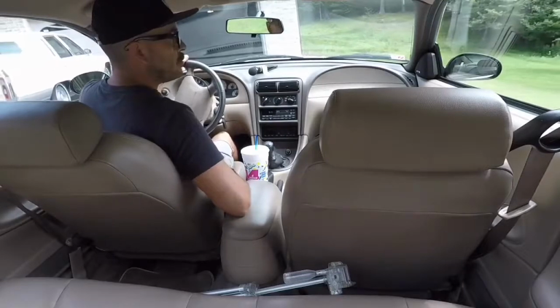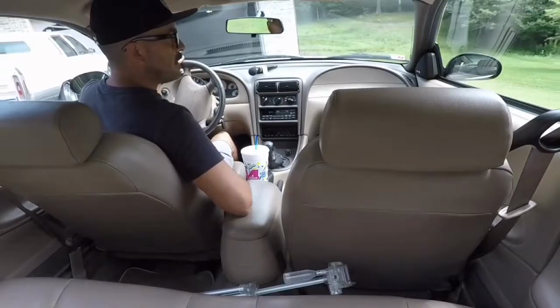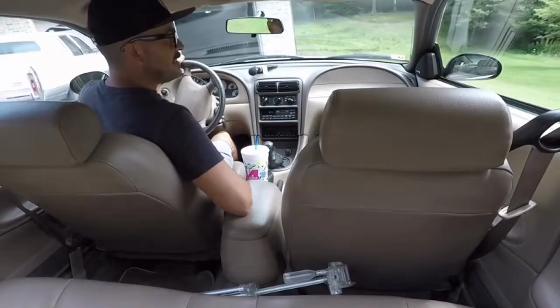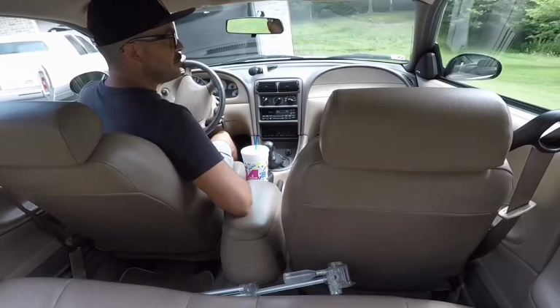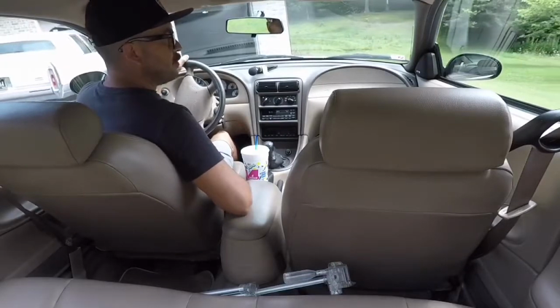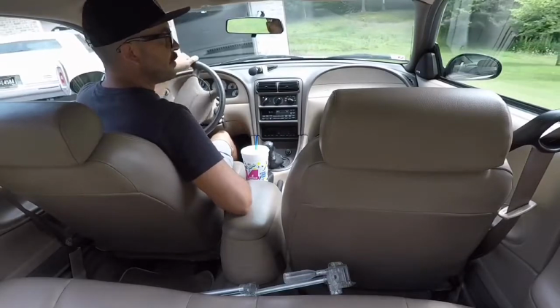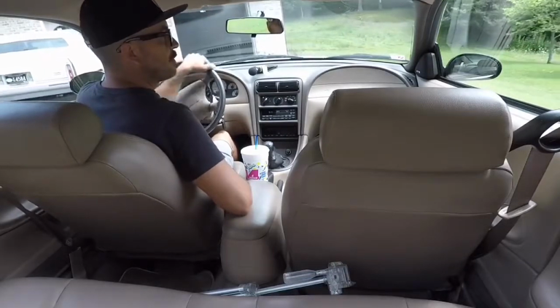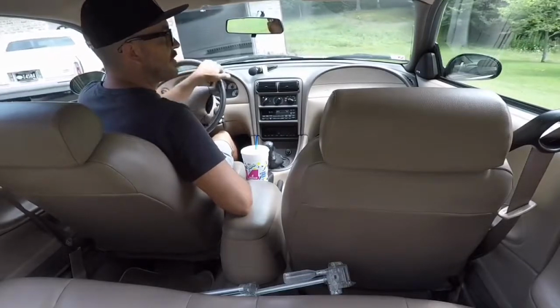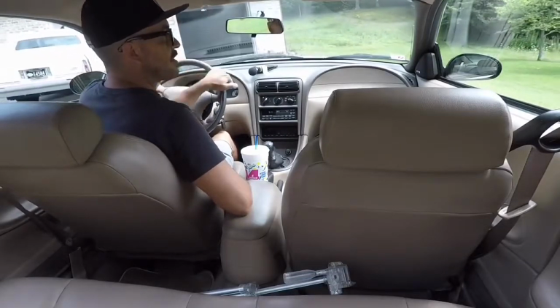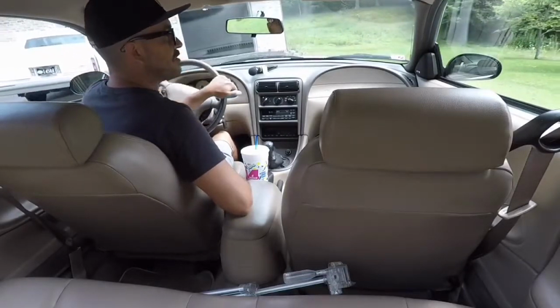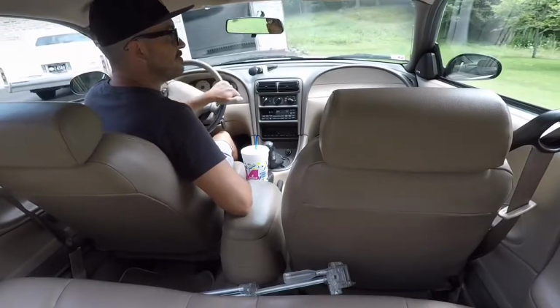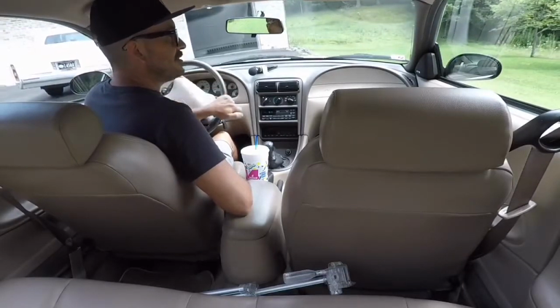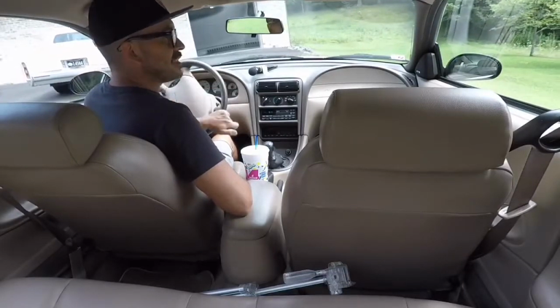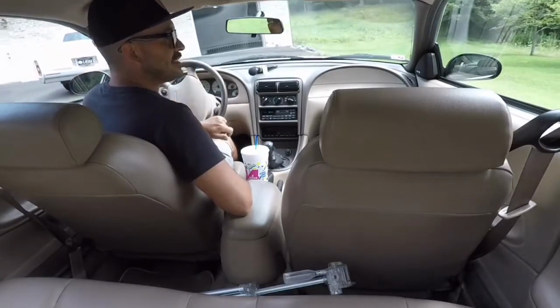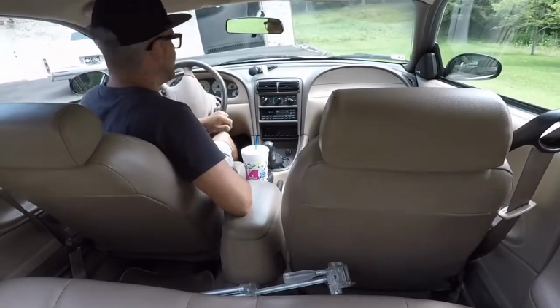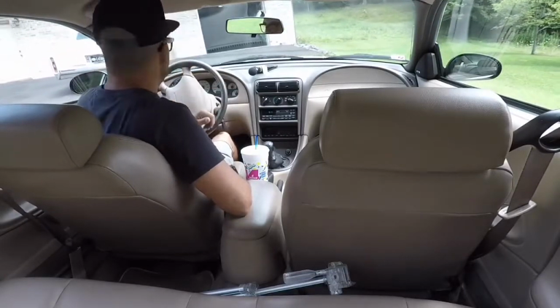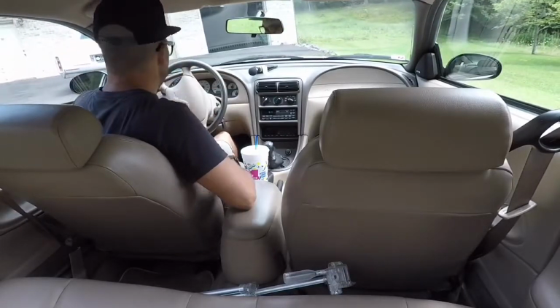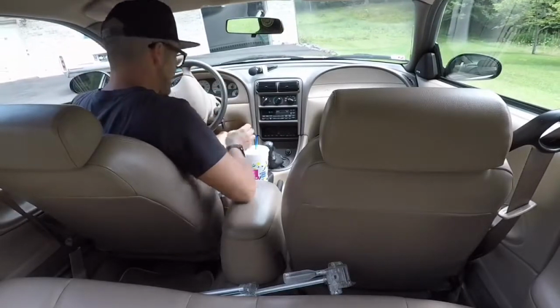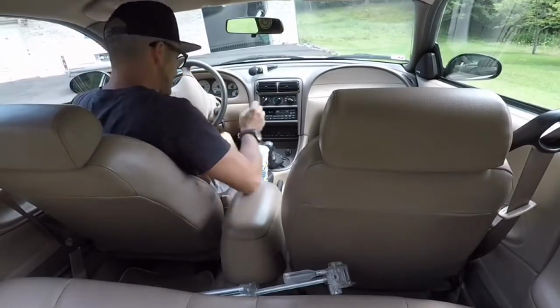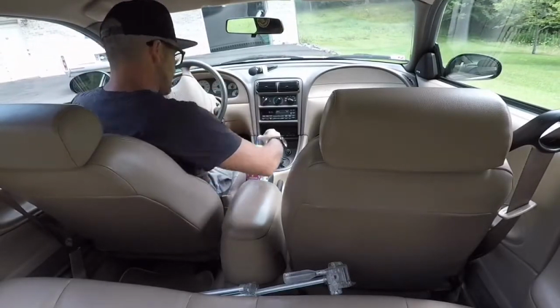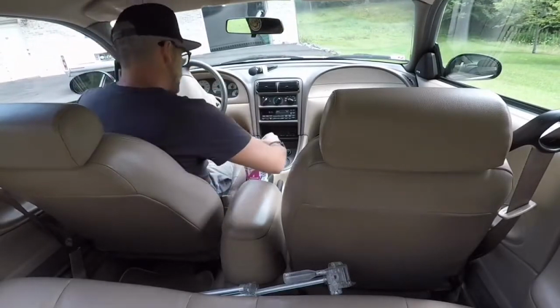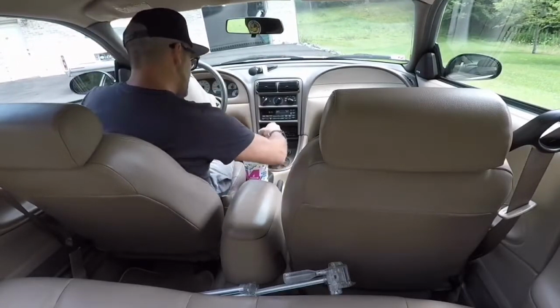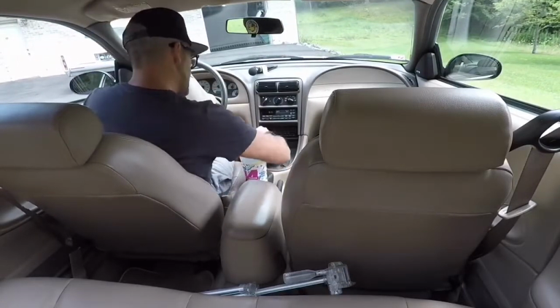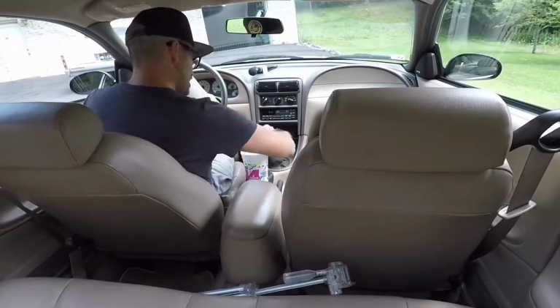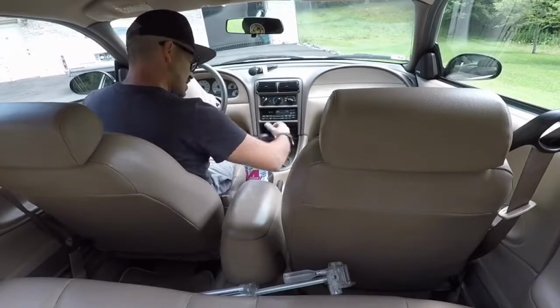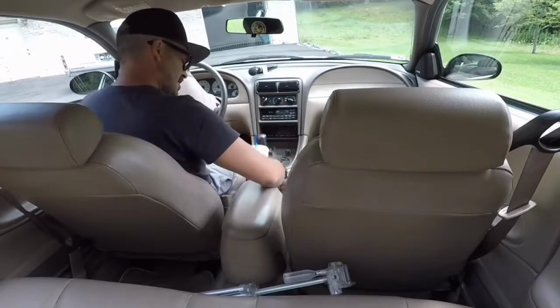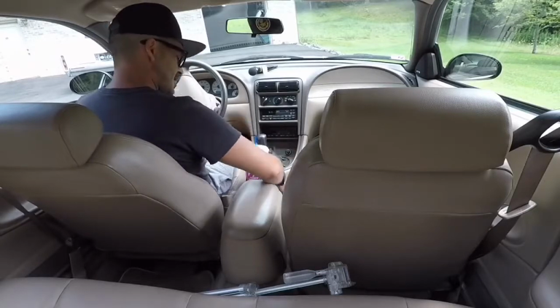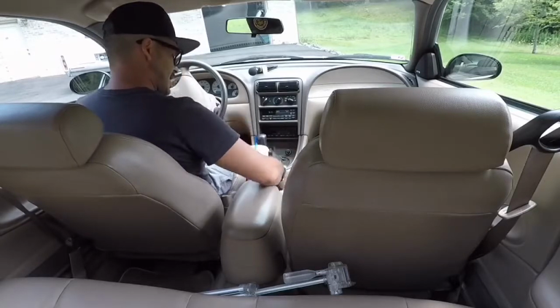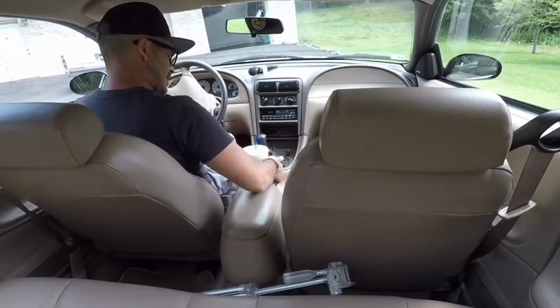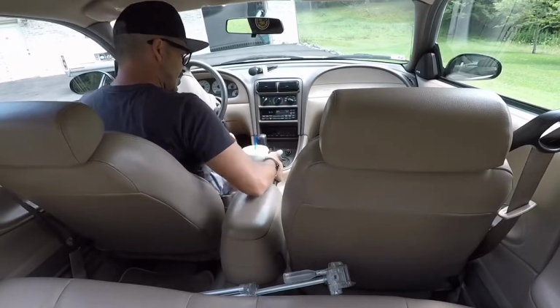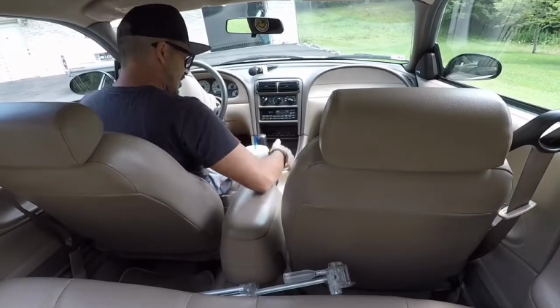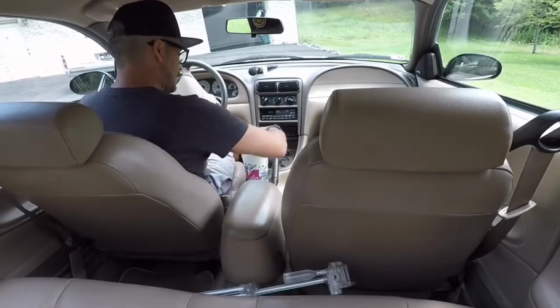Pretty easy to maneuver for such a little sexy, sexy car.